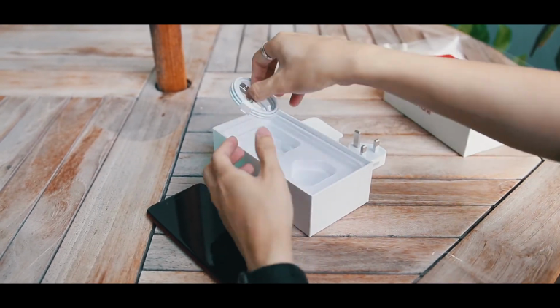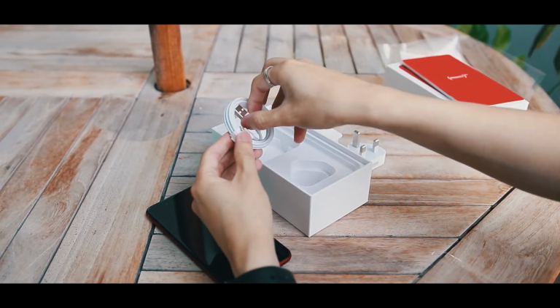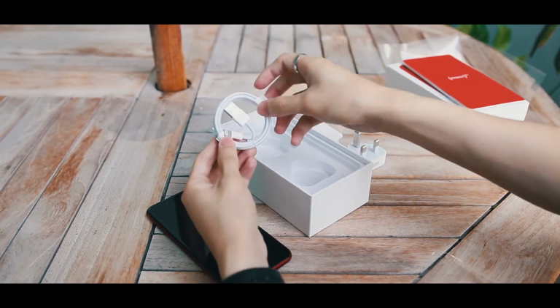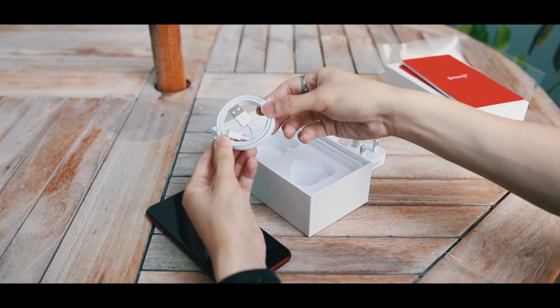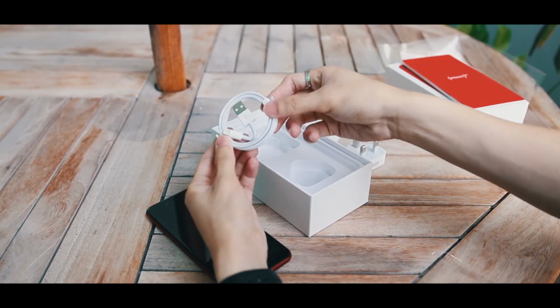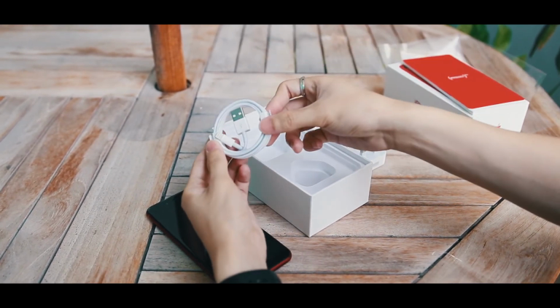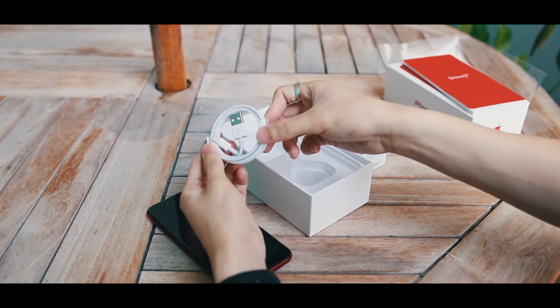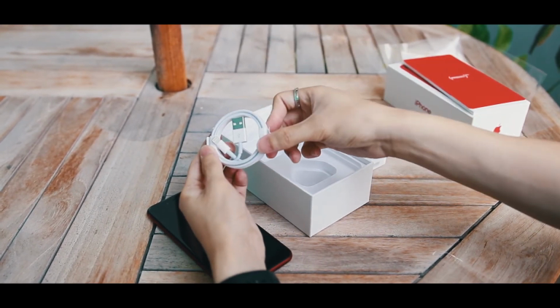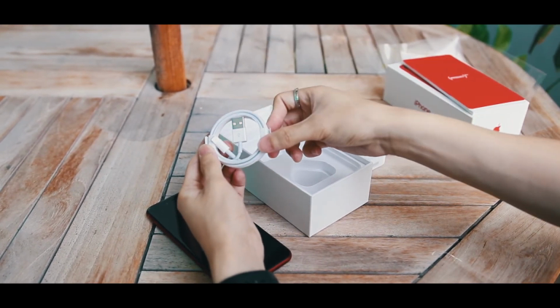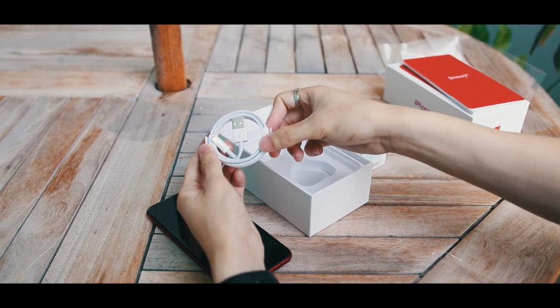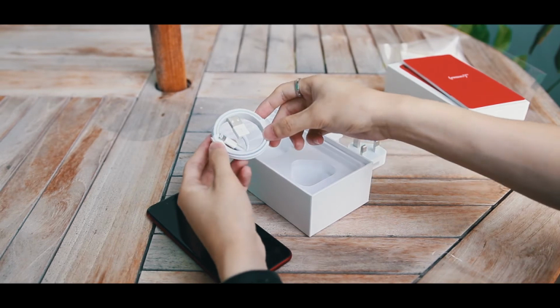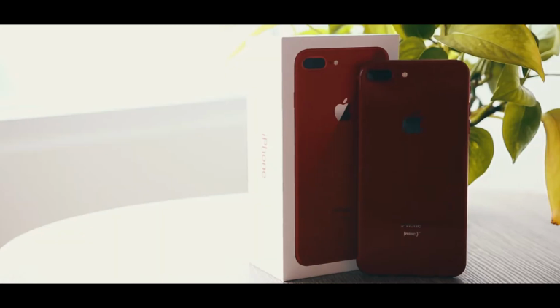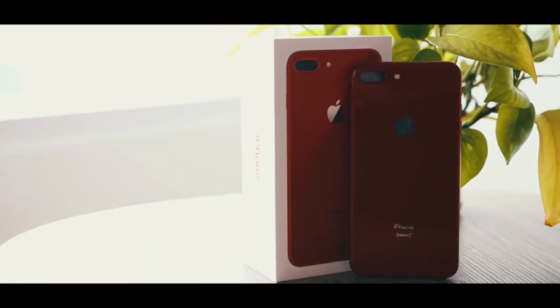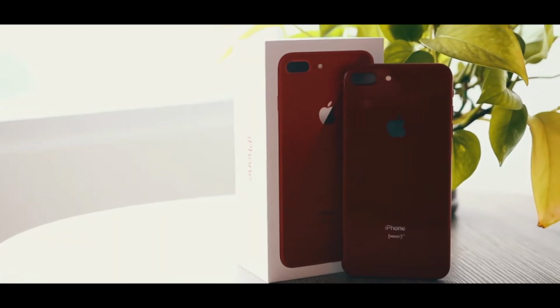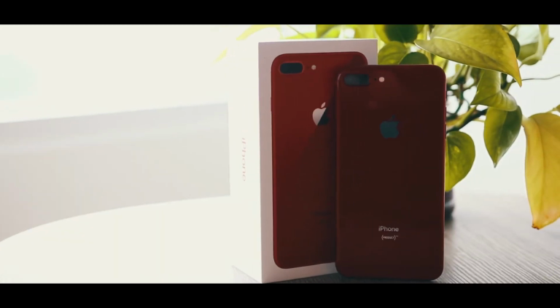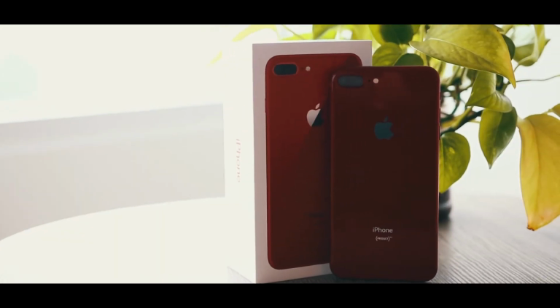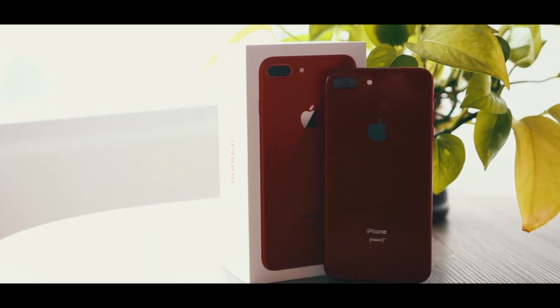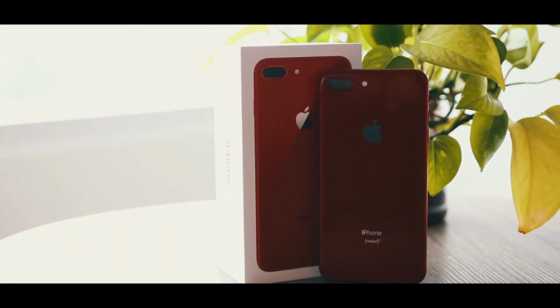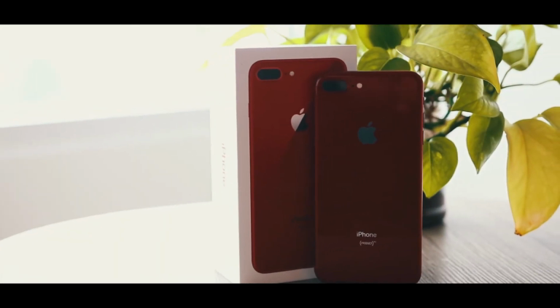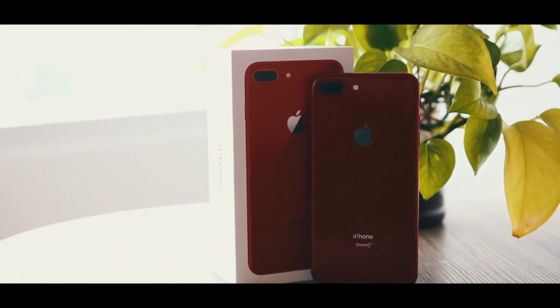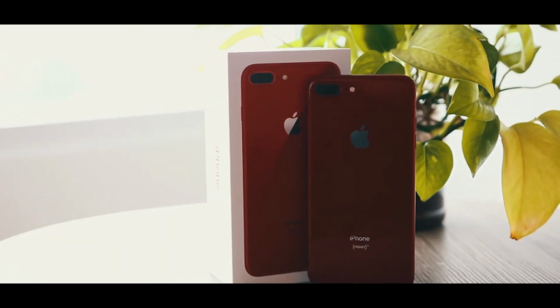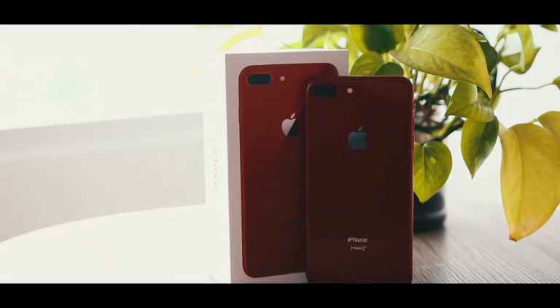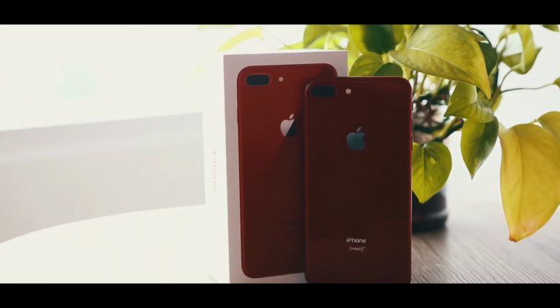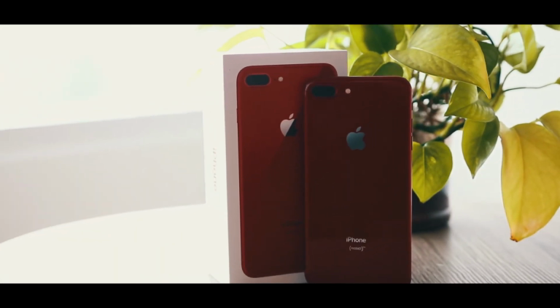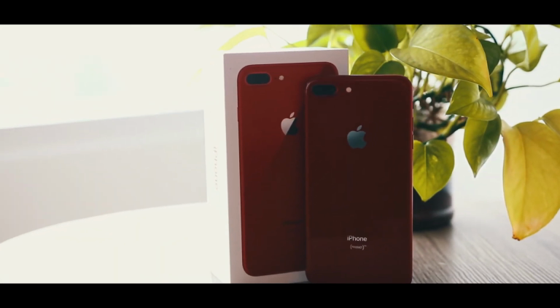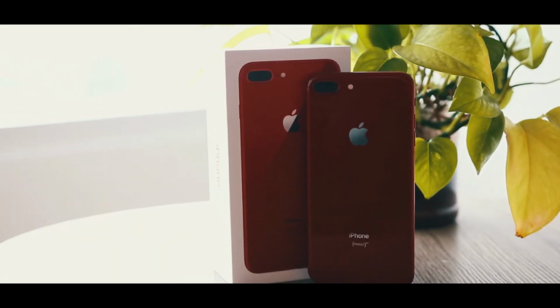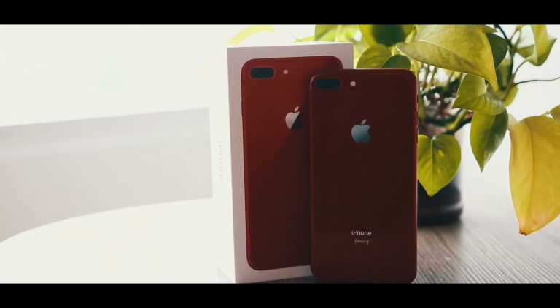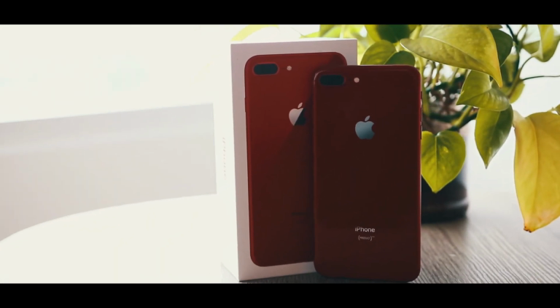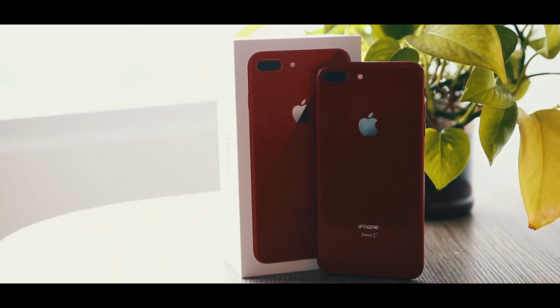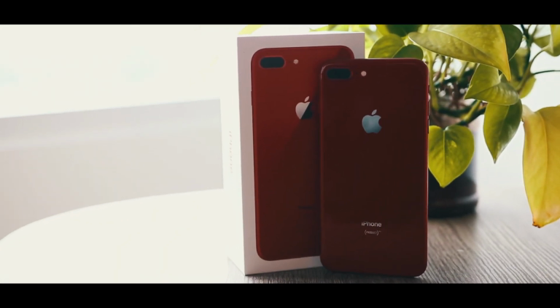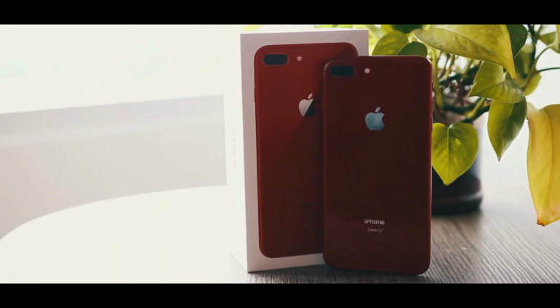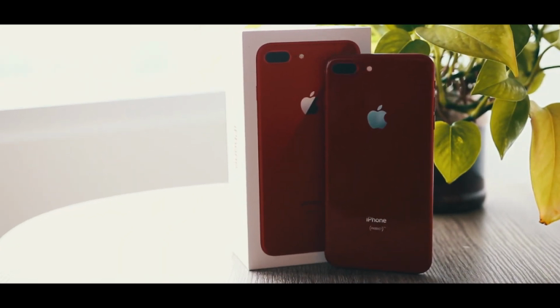So ladies and gentlemen, once again, this has been the unboxing of the brand new, very beautiful iPhone 8 Plus Product RED.